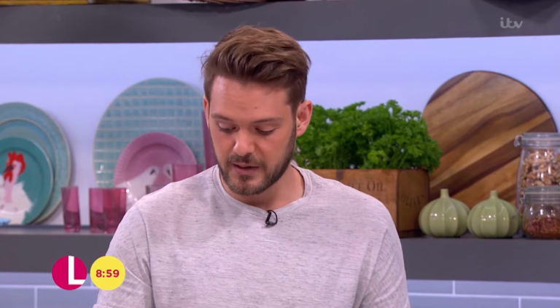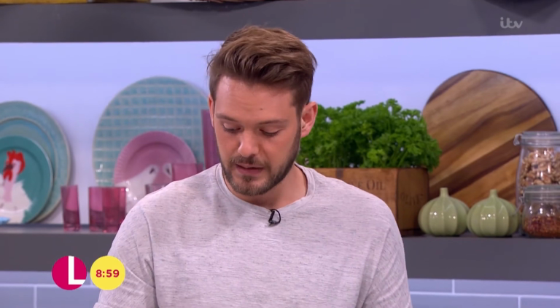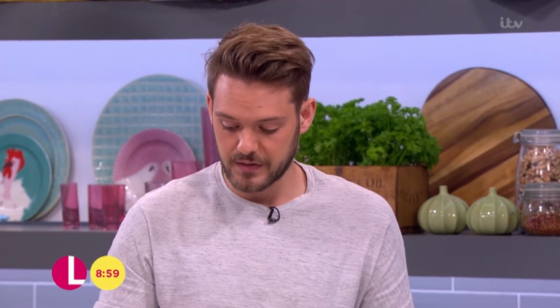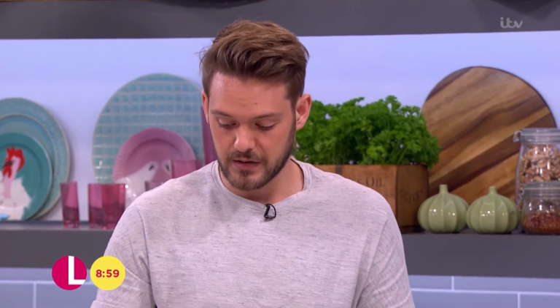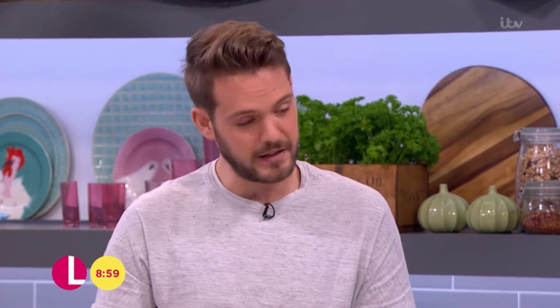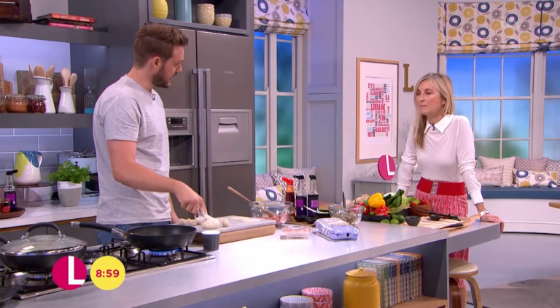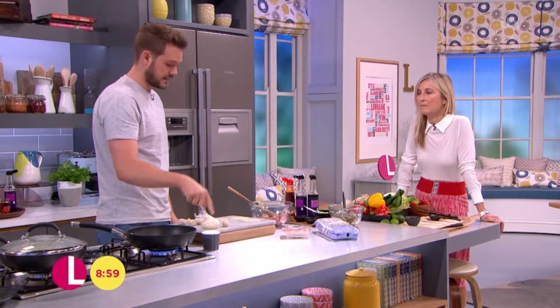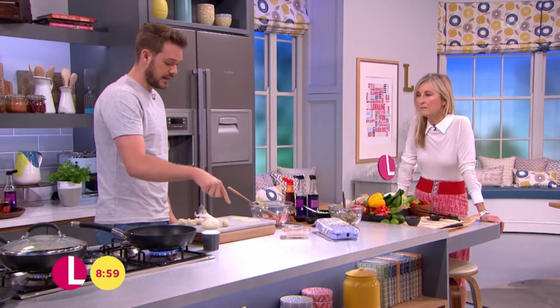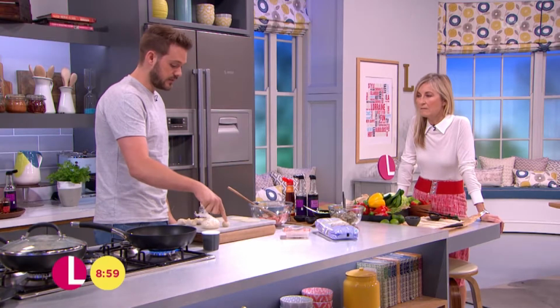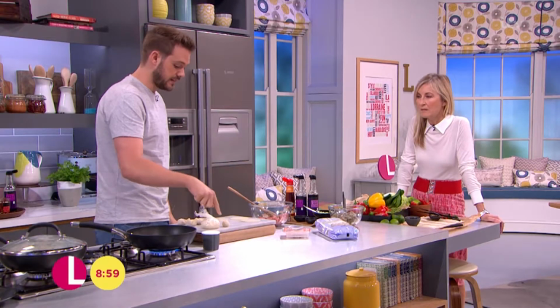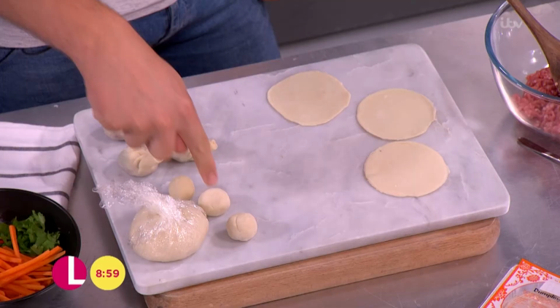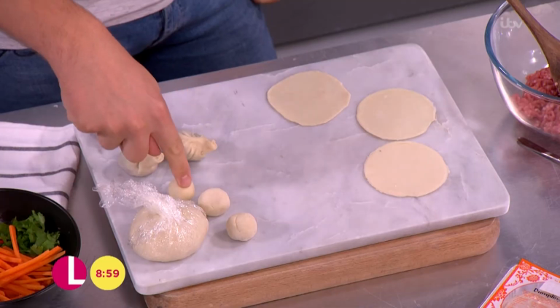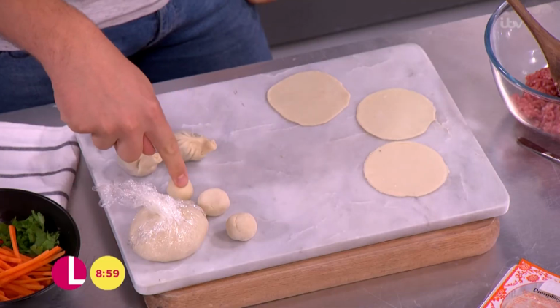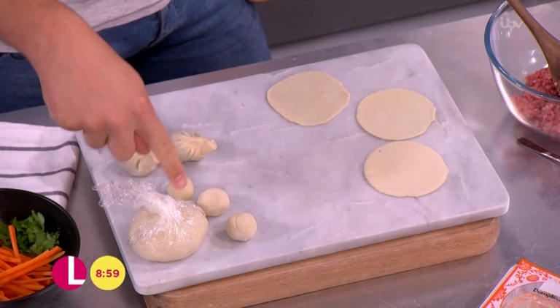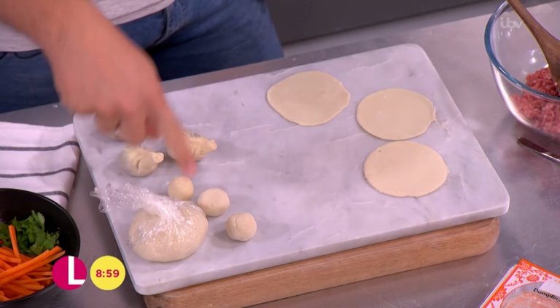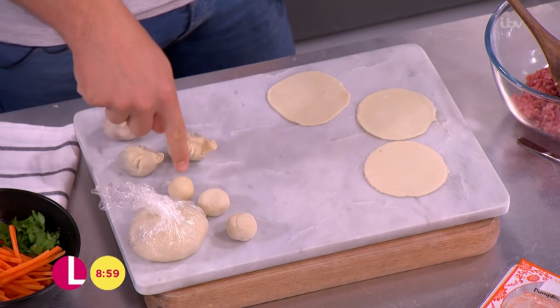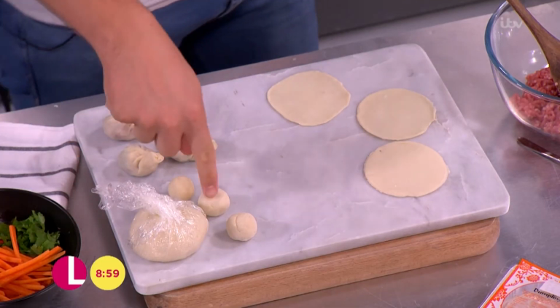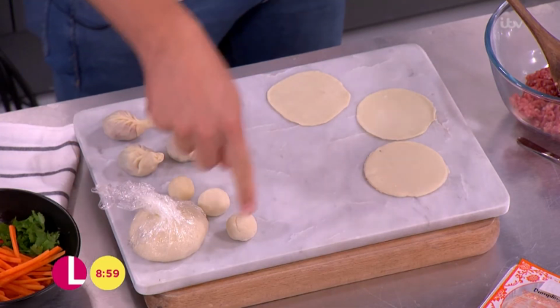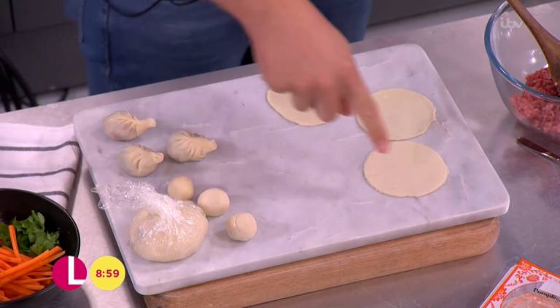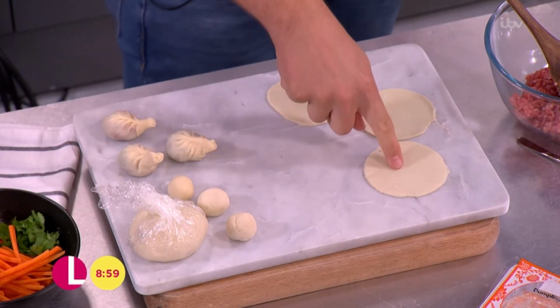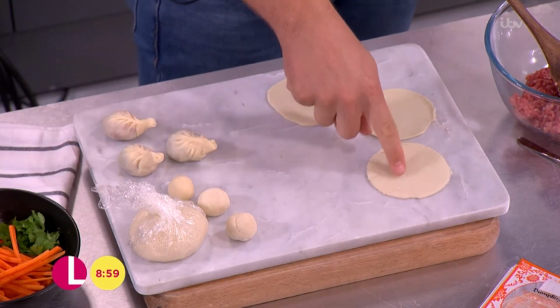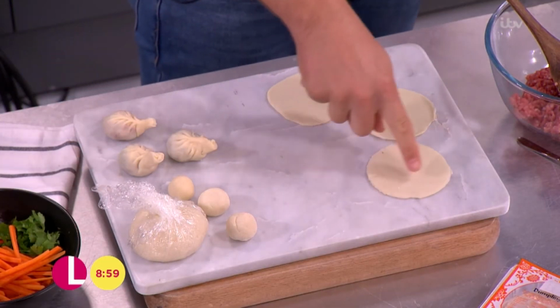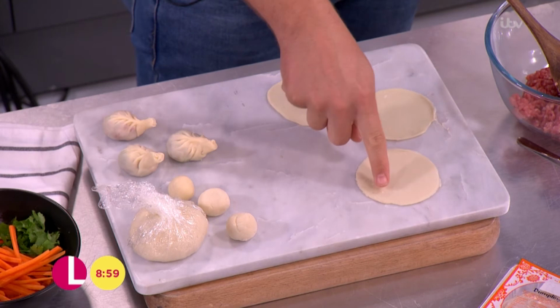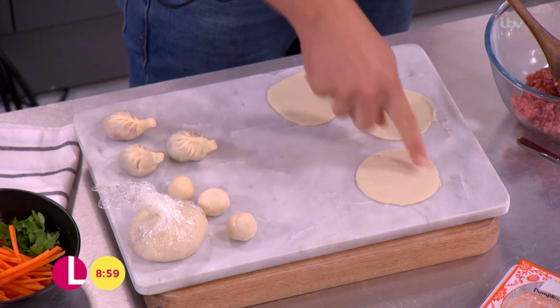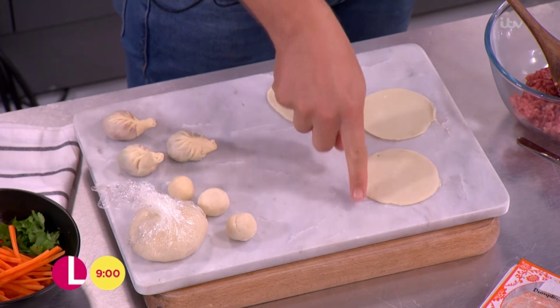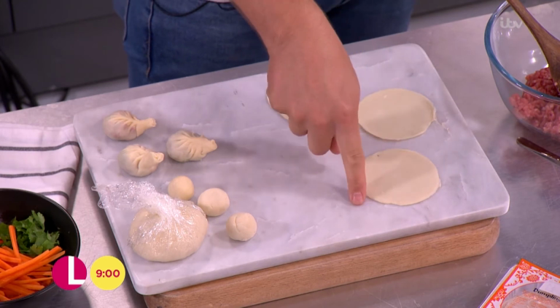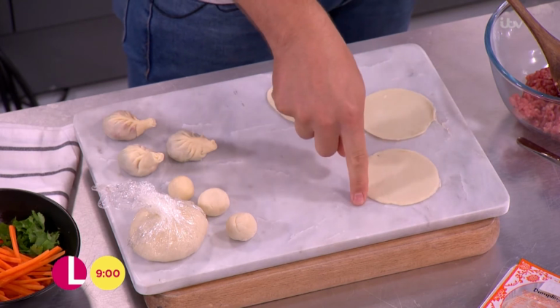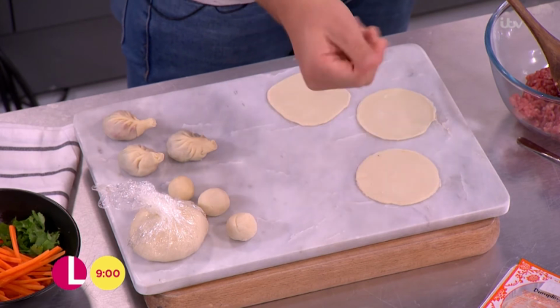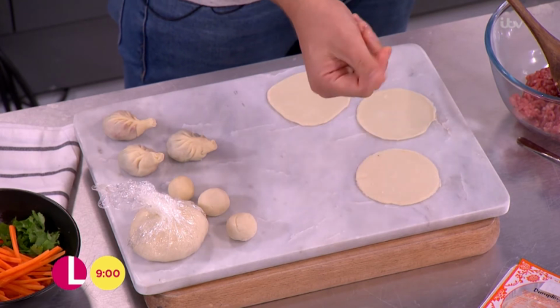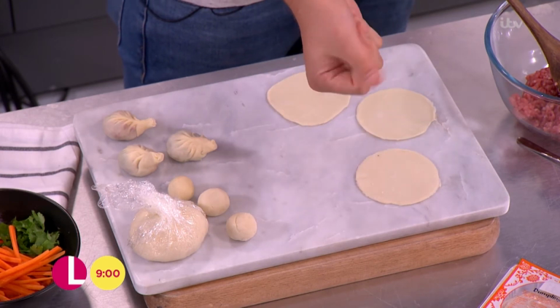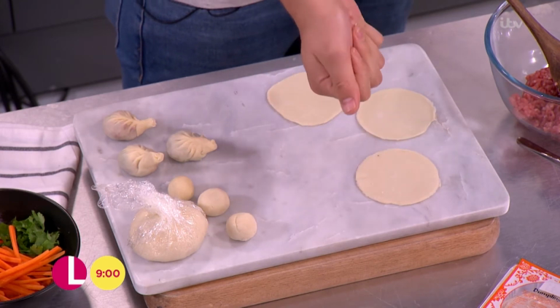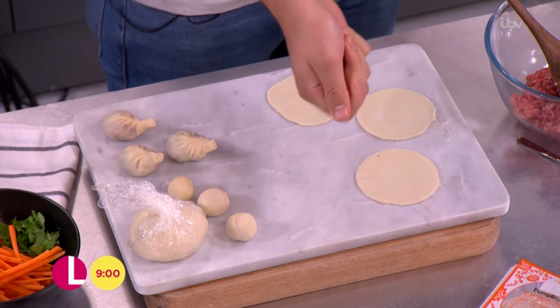When you've made the dough, you let it rest, then you divide it into little balls and roll those little balls out into these discs — nice little thin discs.